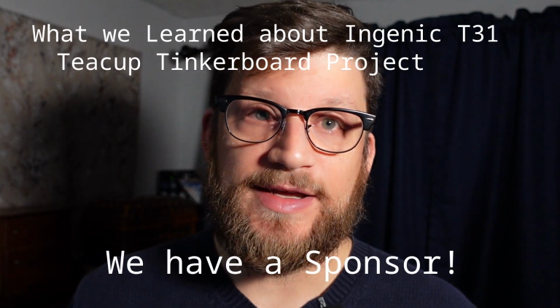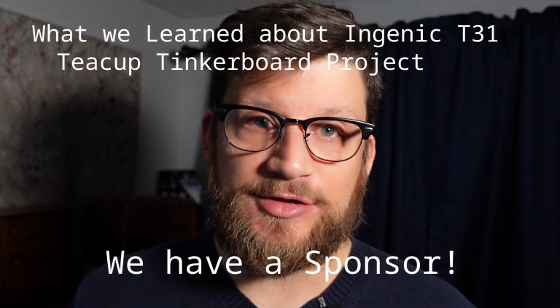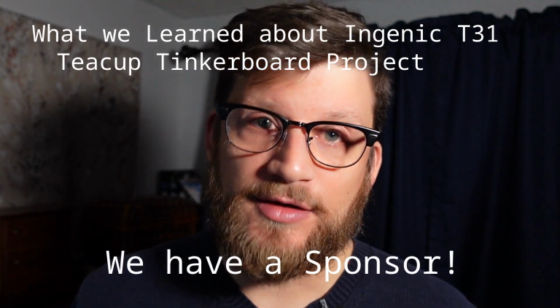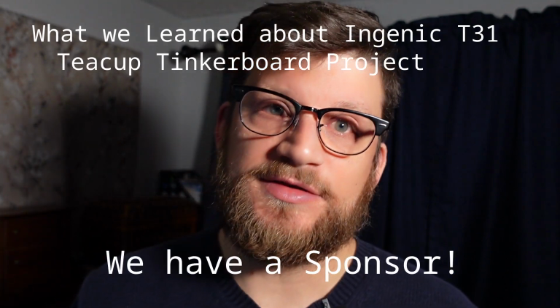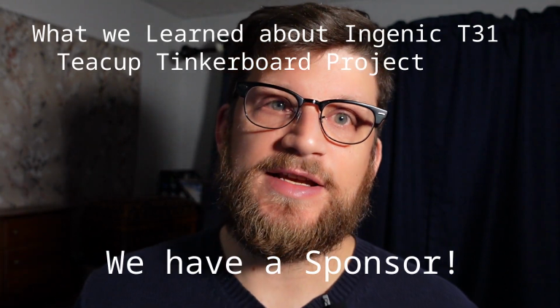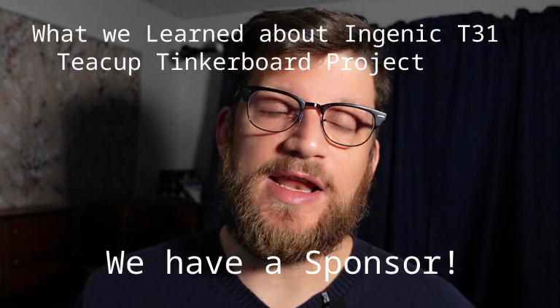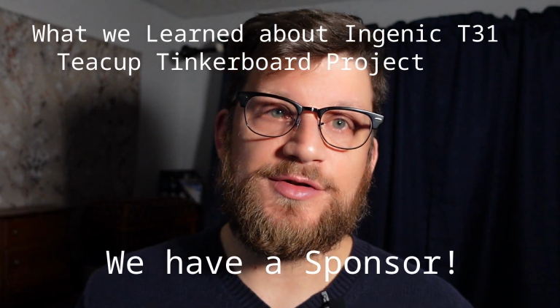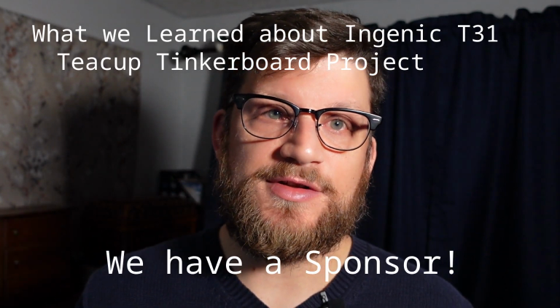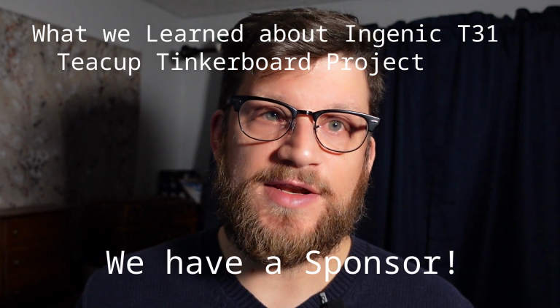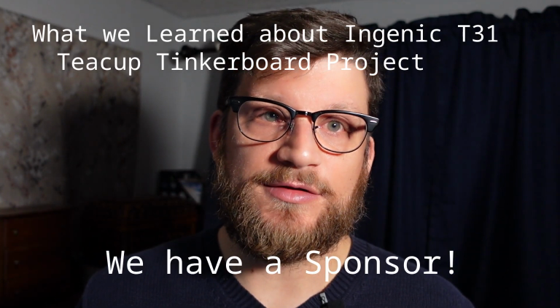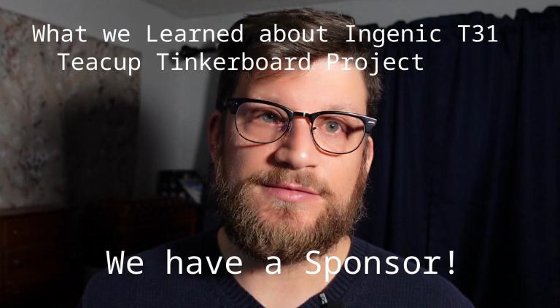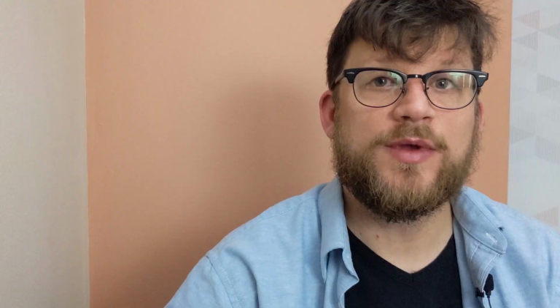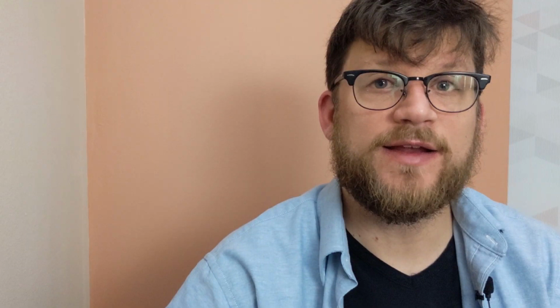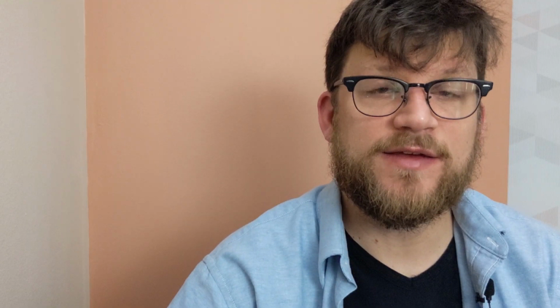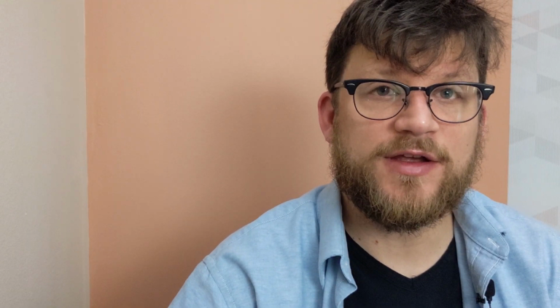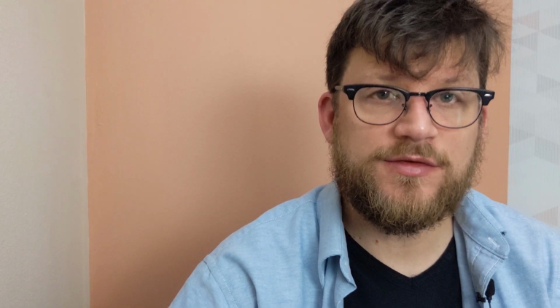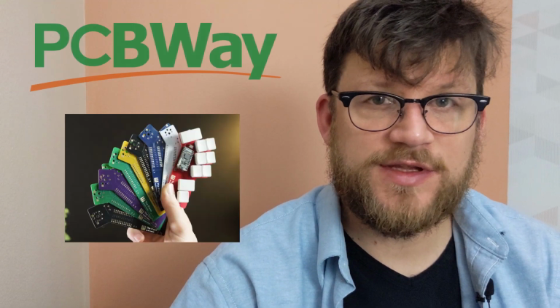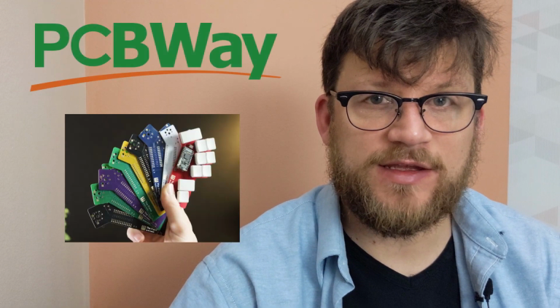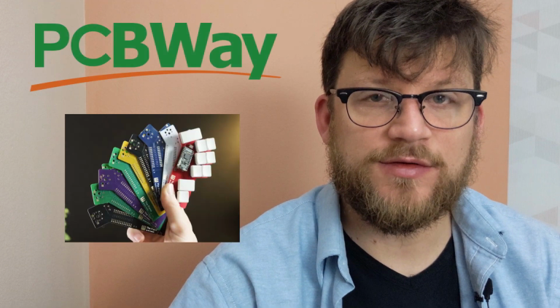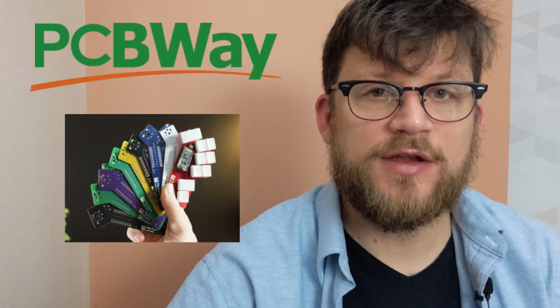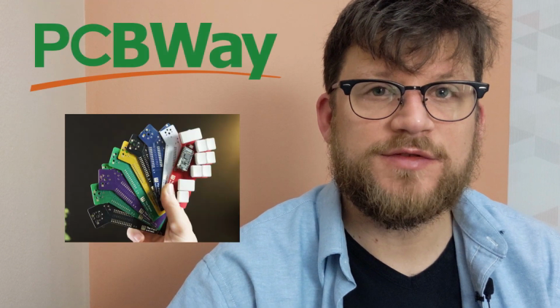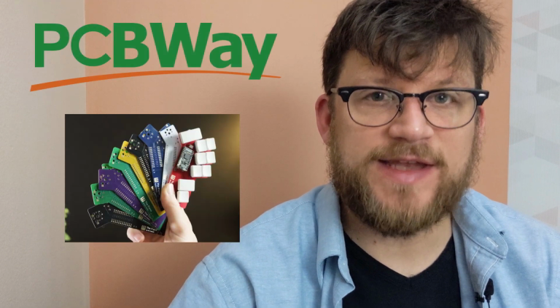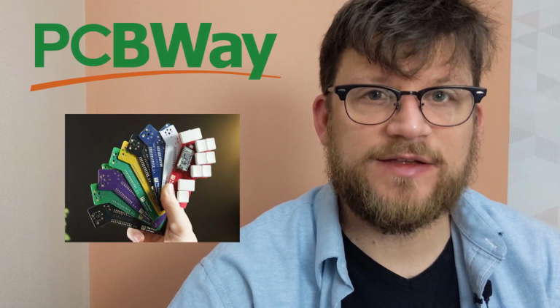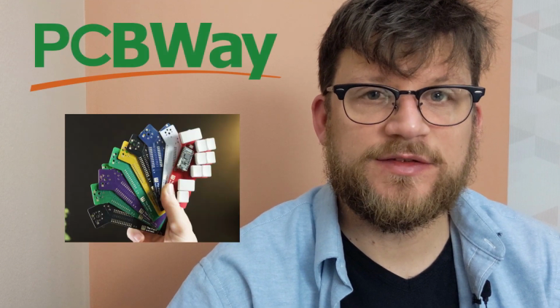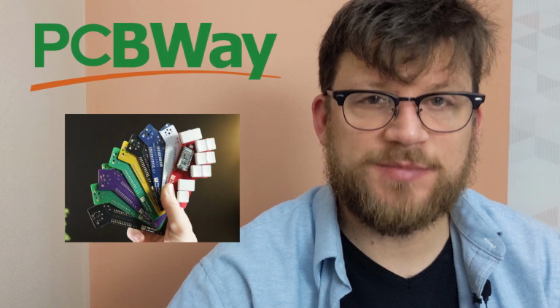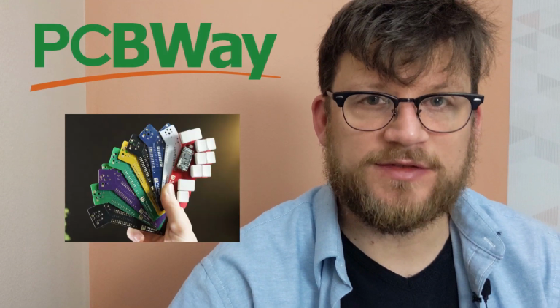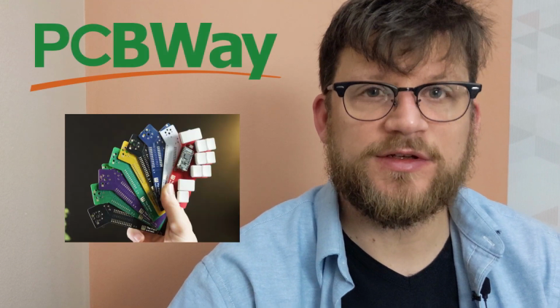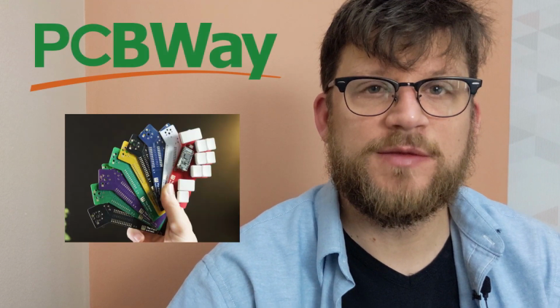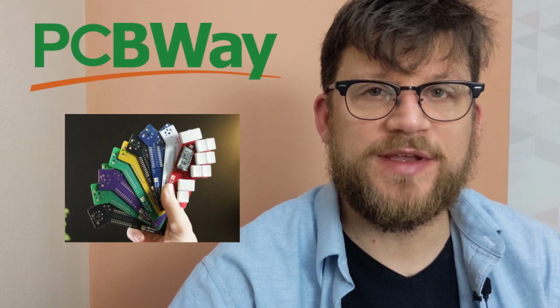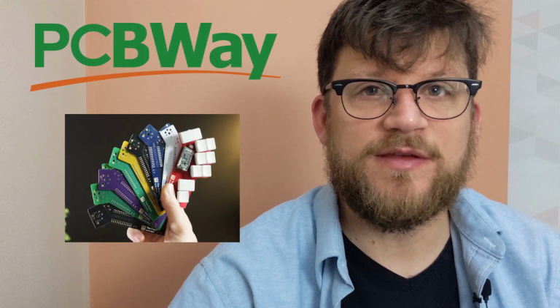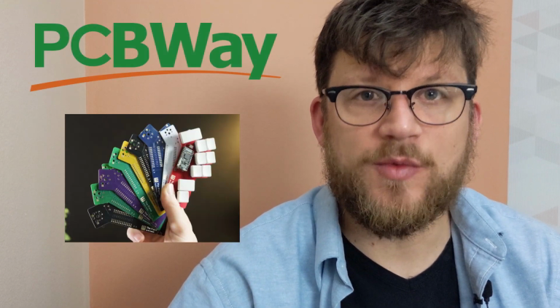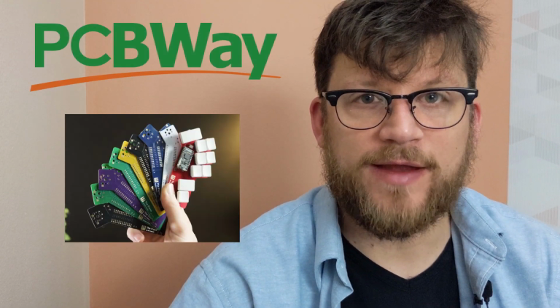Guess who else has taken an interest in the videos? We'd like to give a huge thank you to today's sponsor, PCBWay.